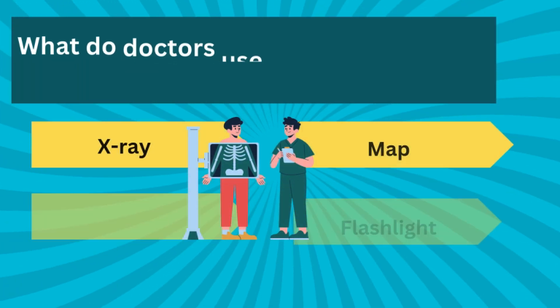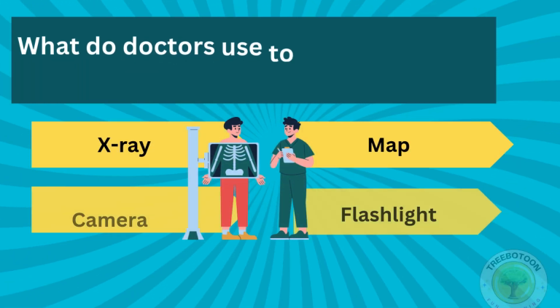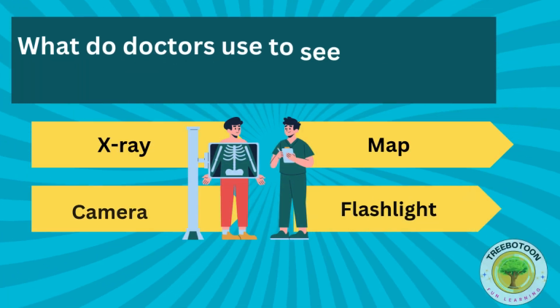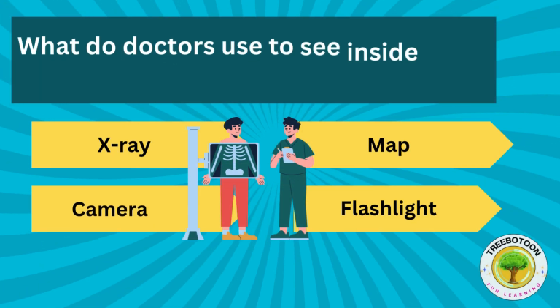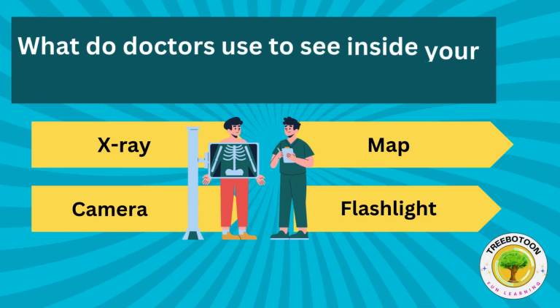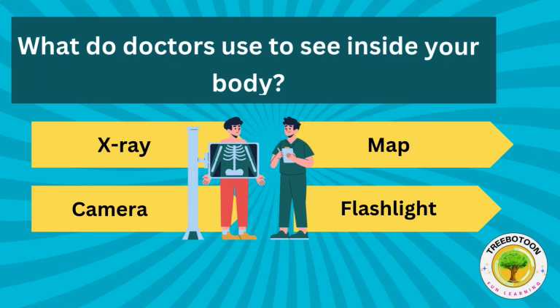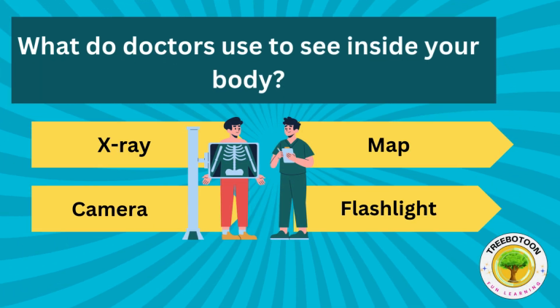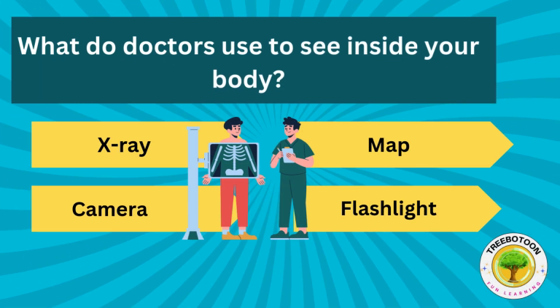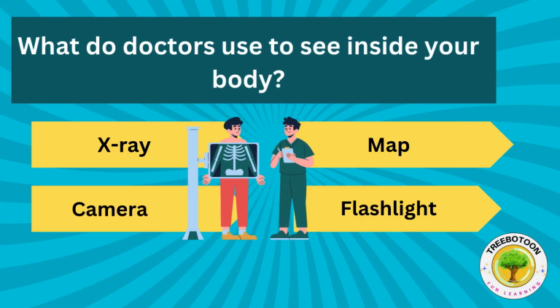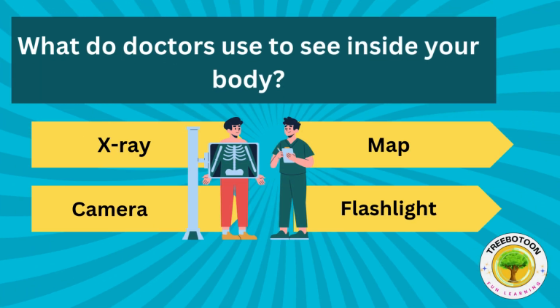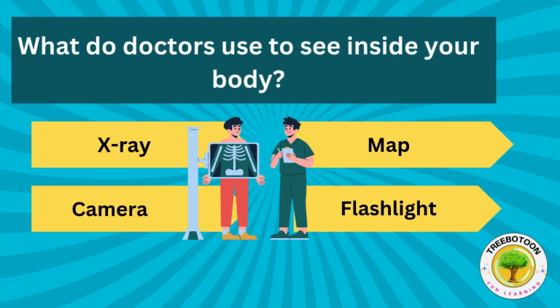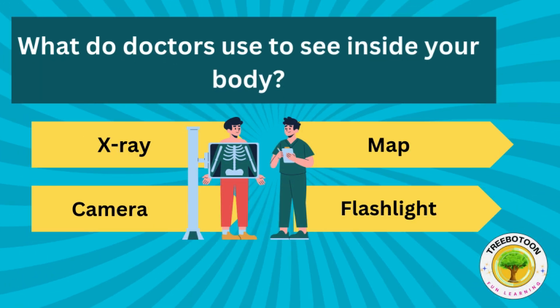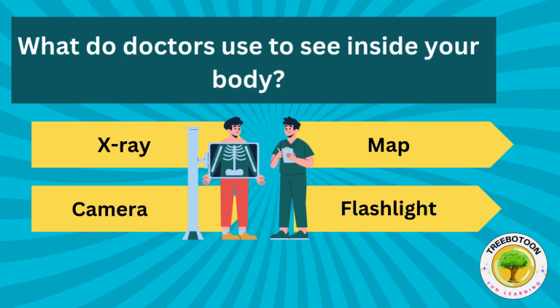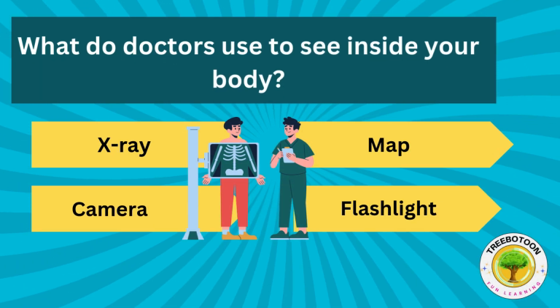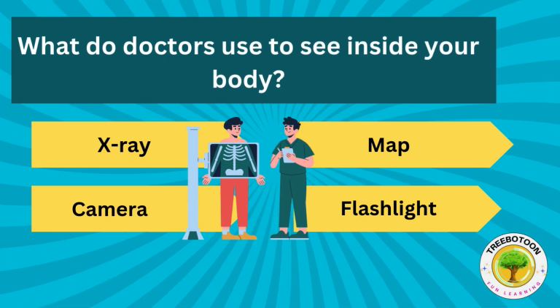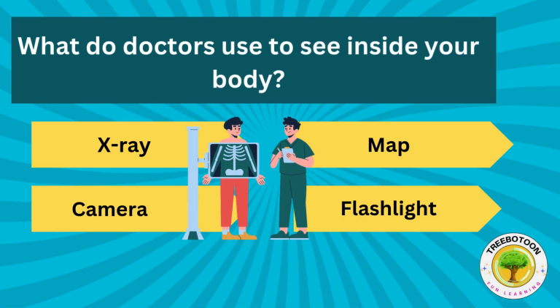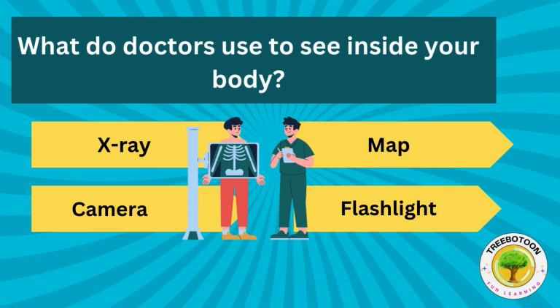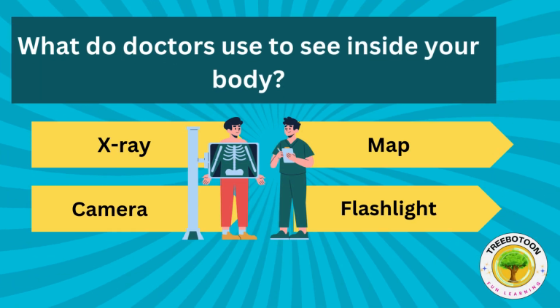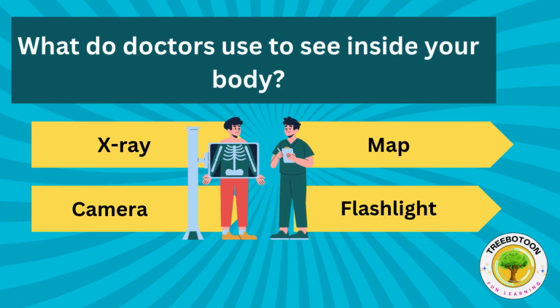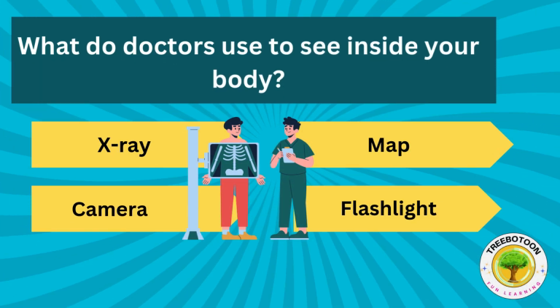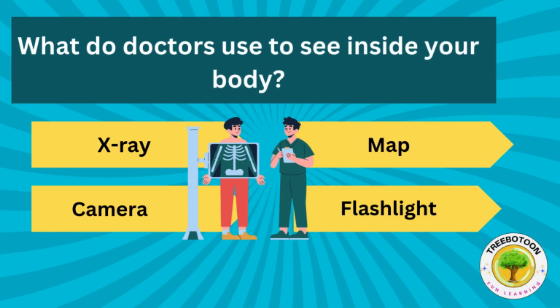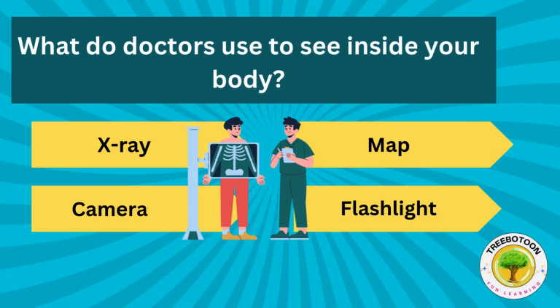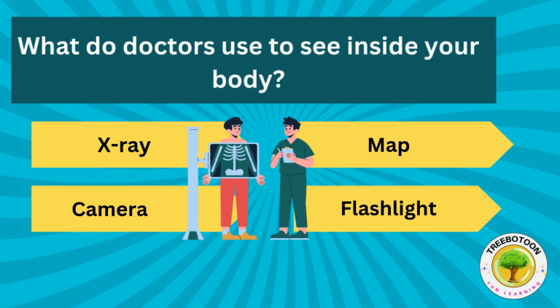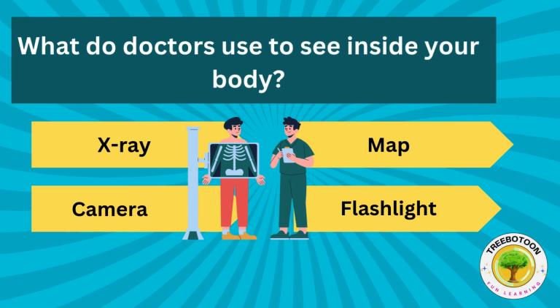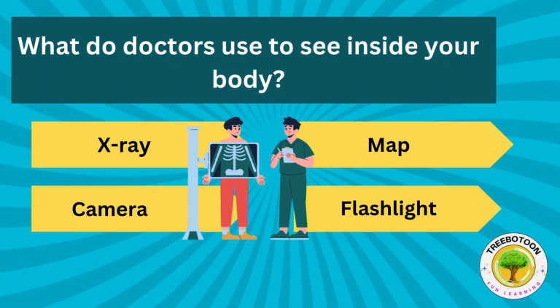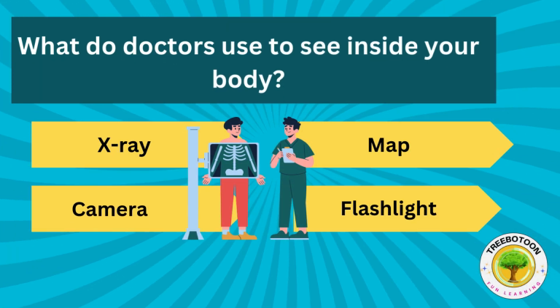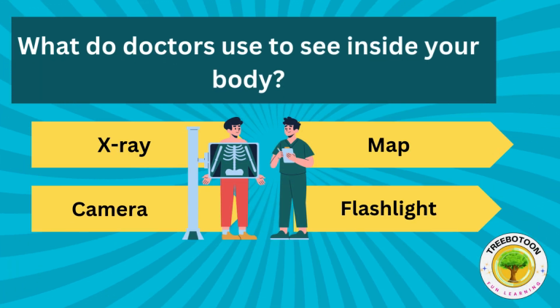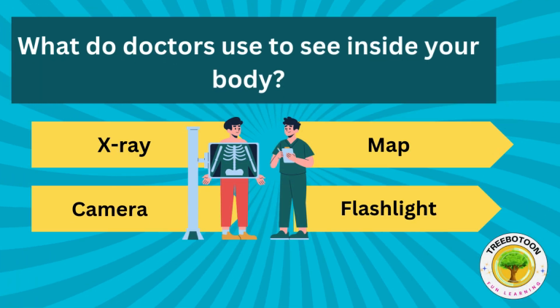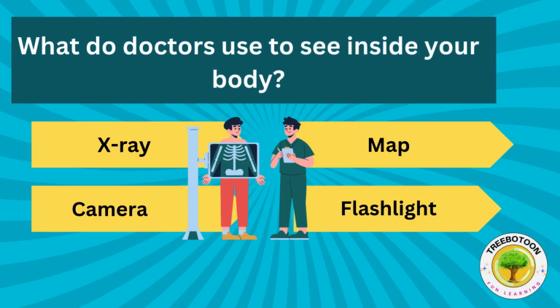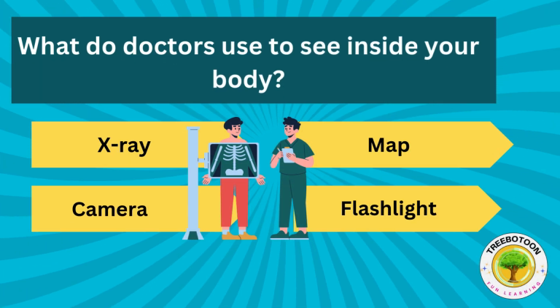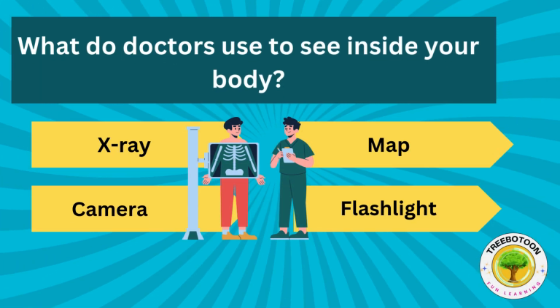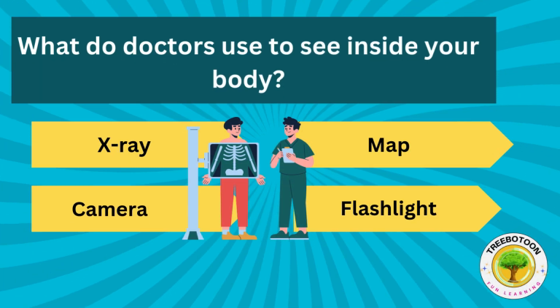What do doctors use to see inside your body? X-ray, map, camera or flashlight?